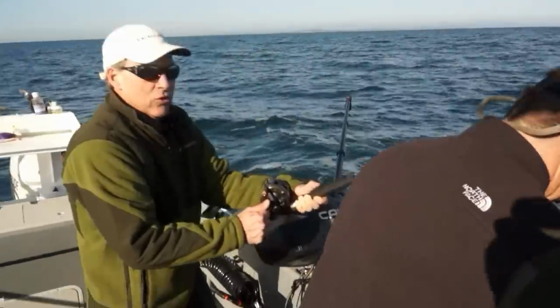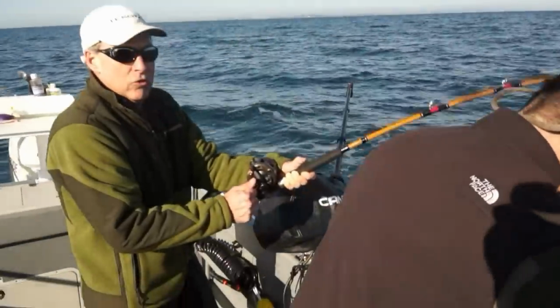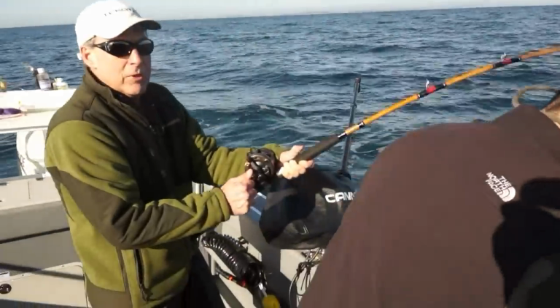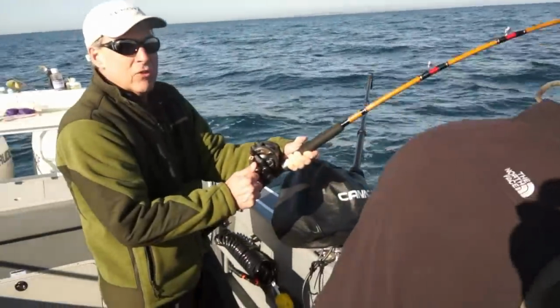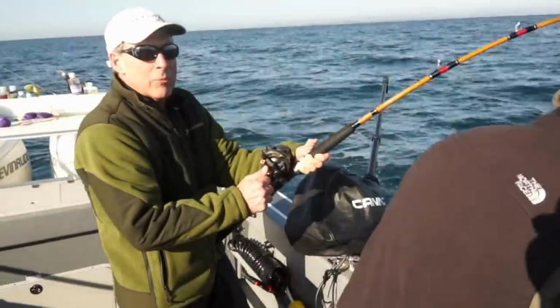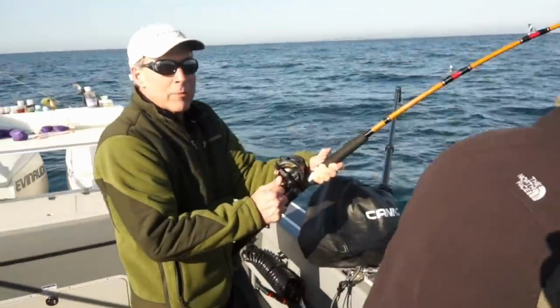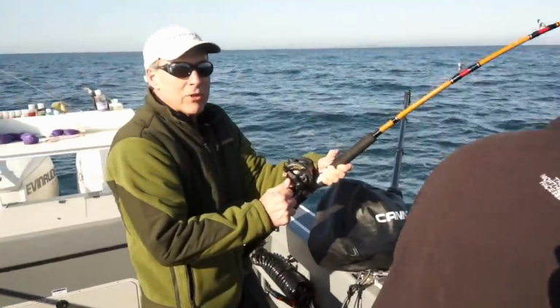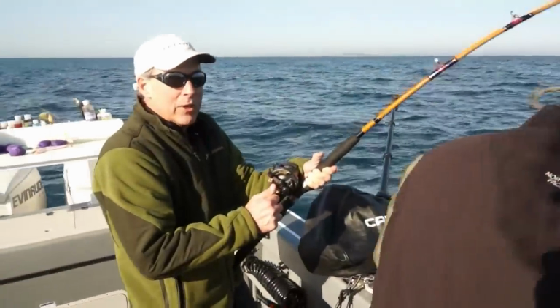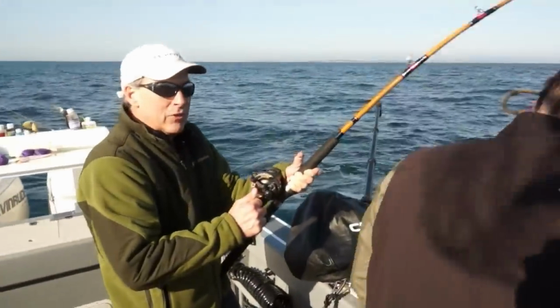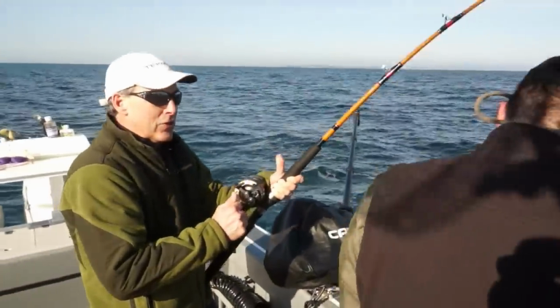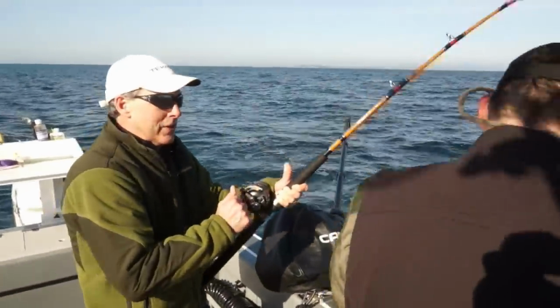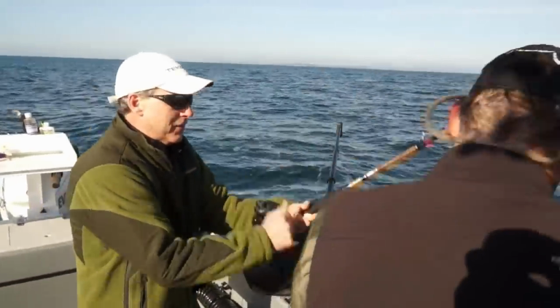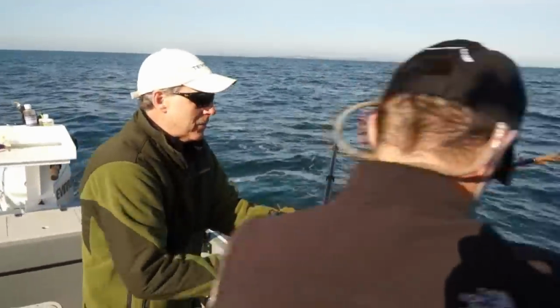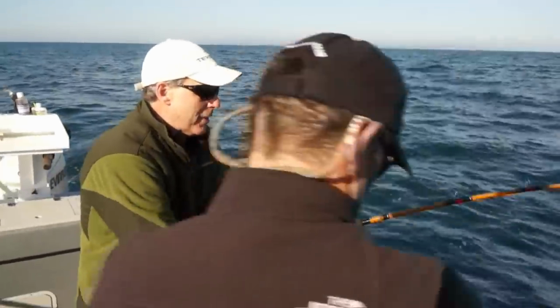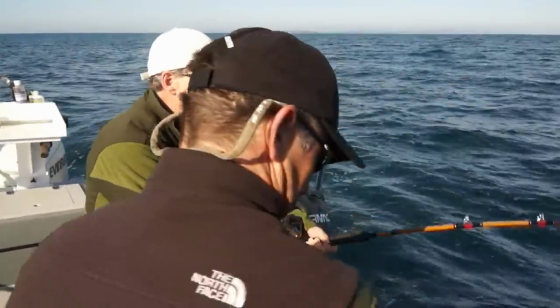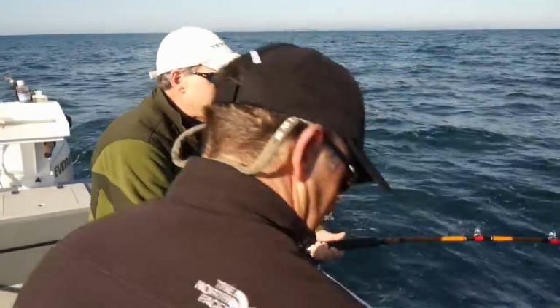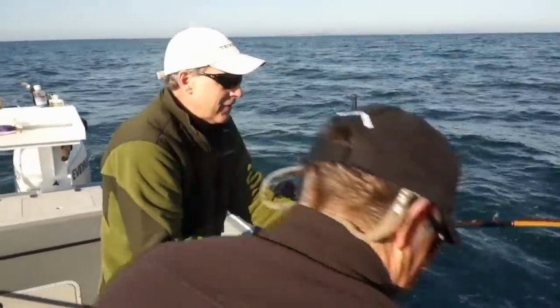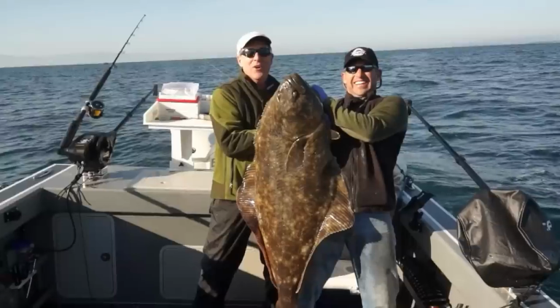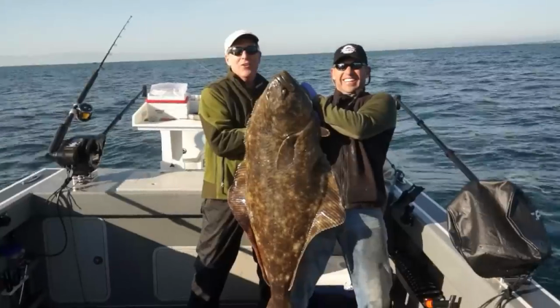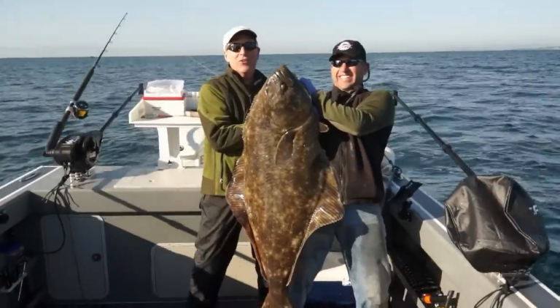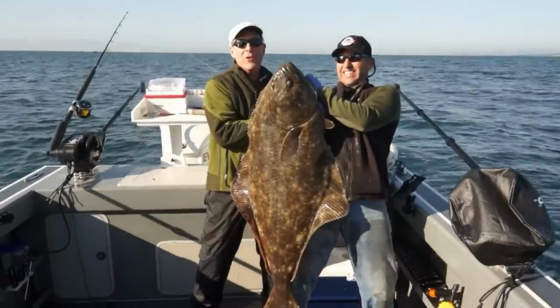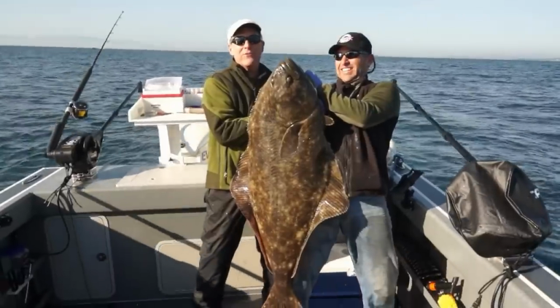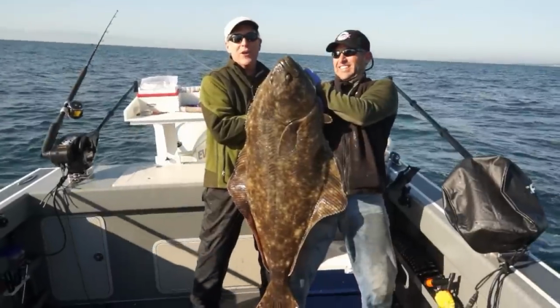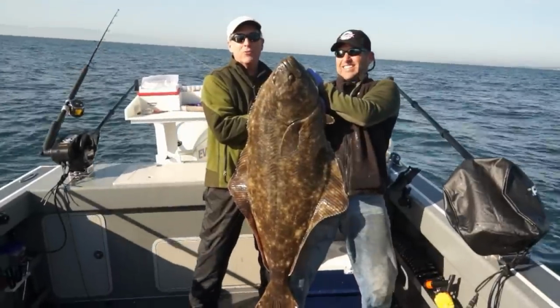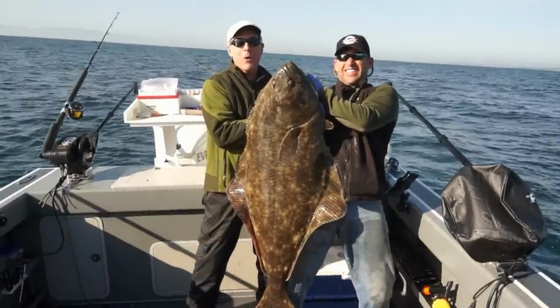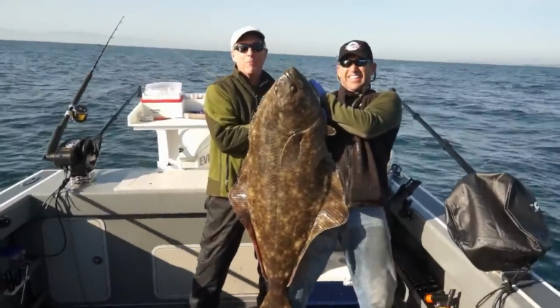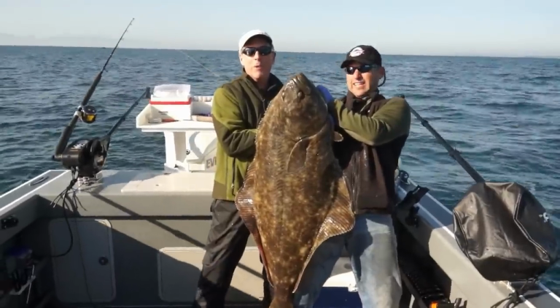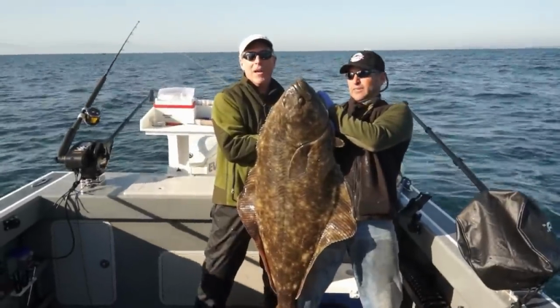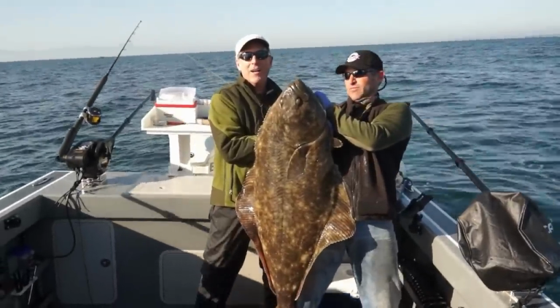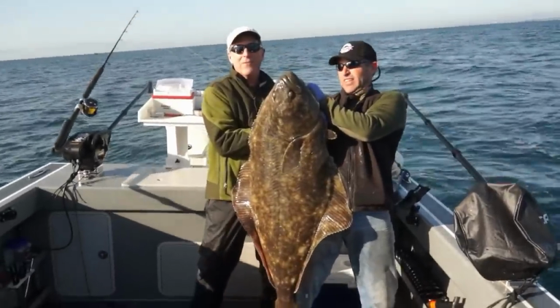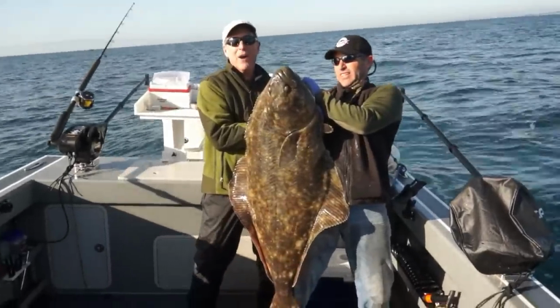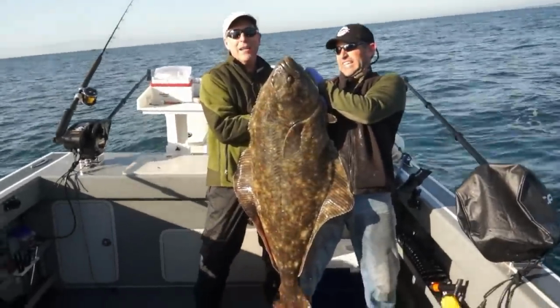This fish should be somewhere between 30 and 50 pounds. This is a great fish — he put up a heck of a fight.